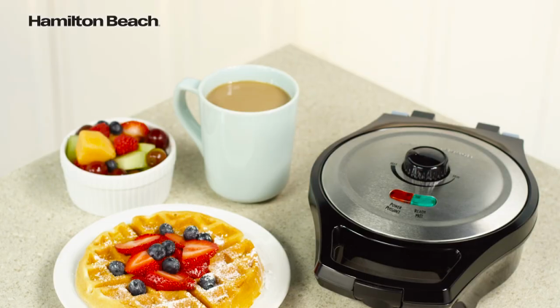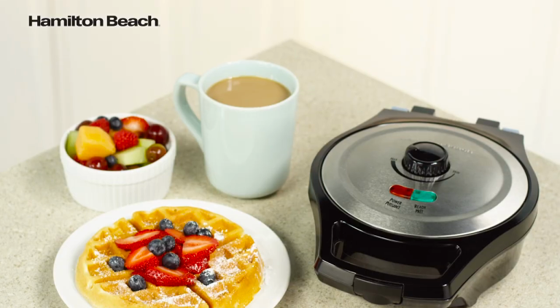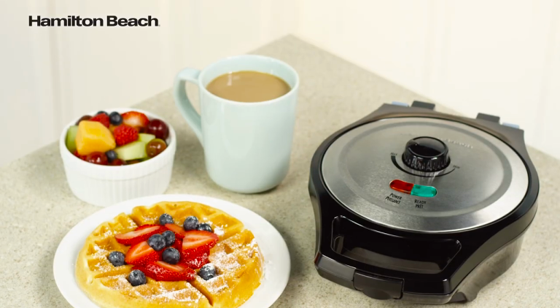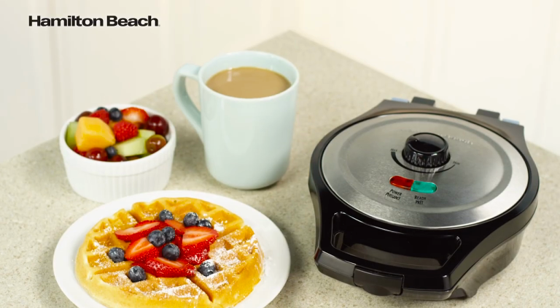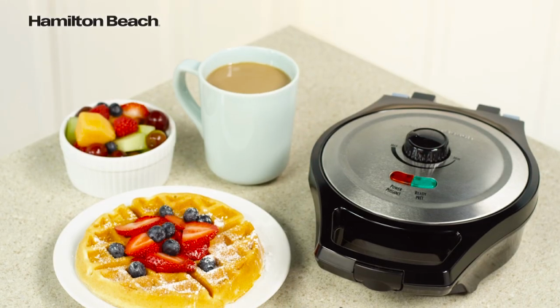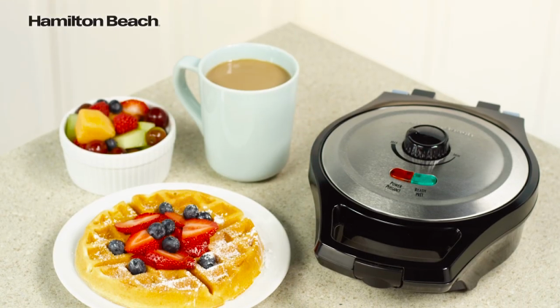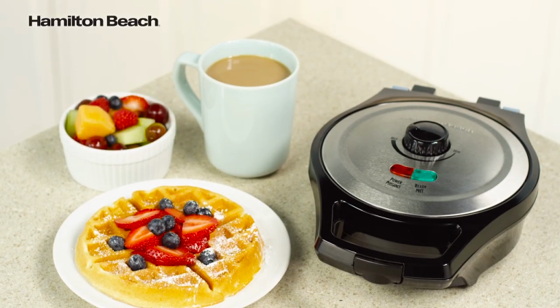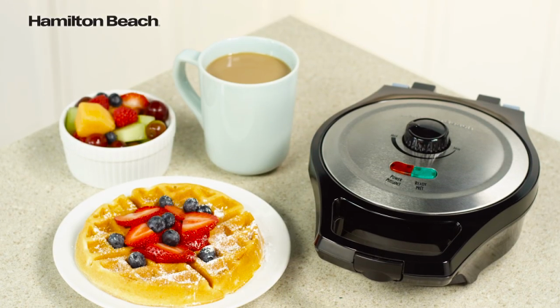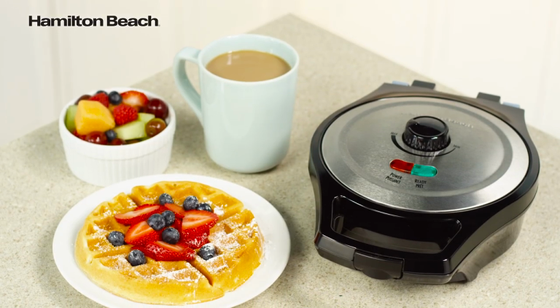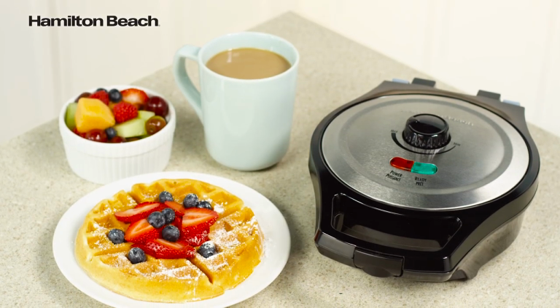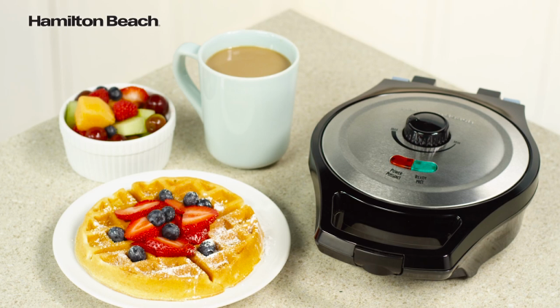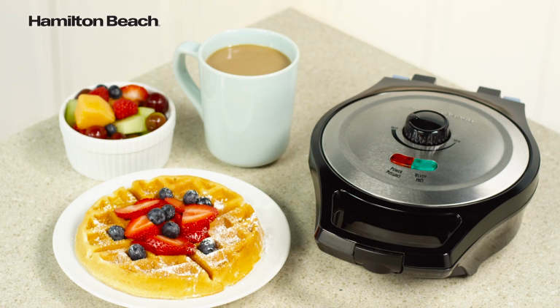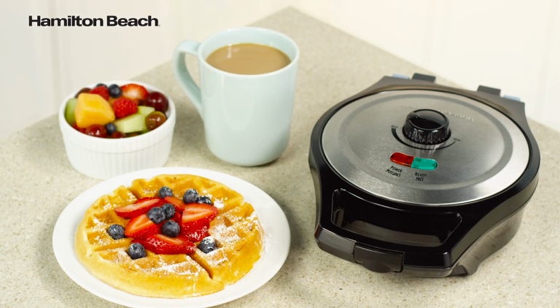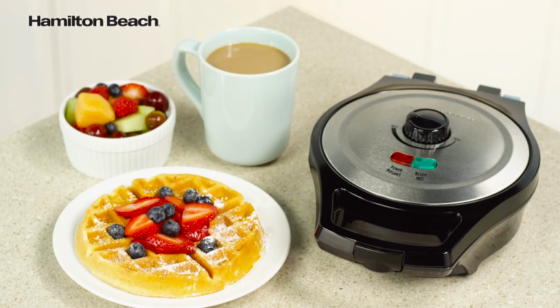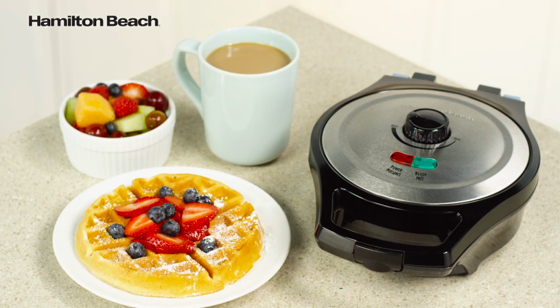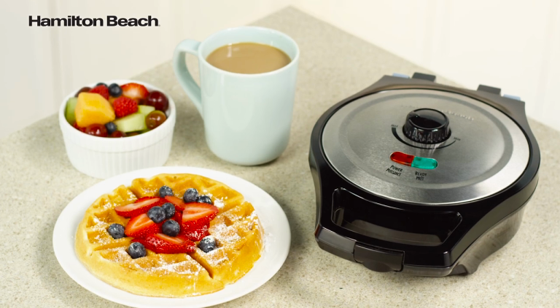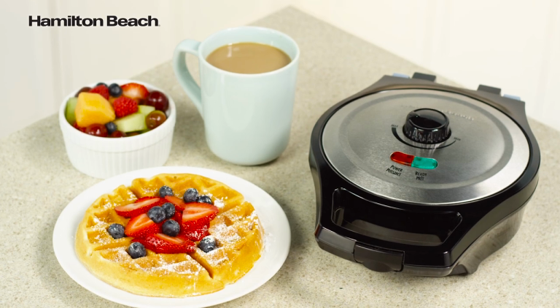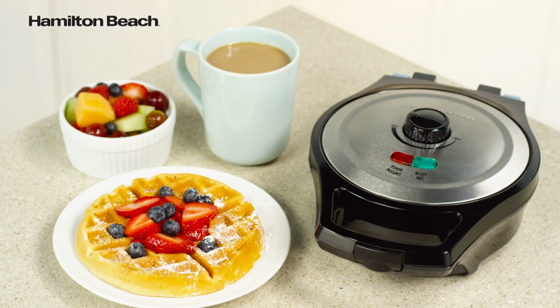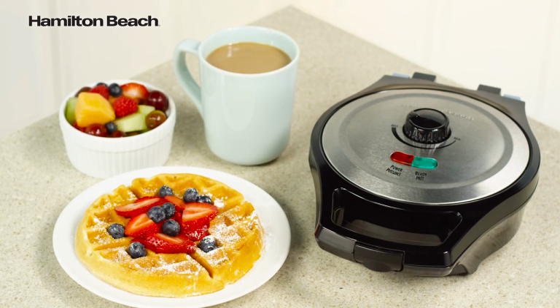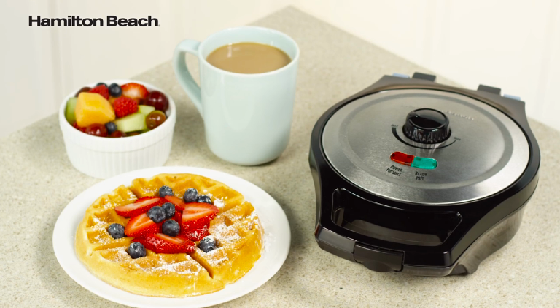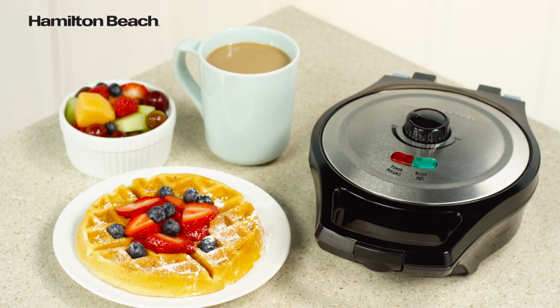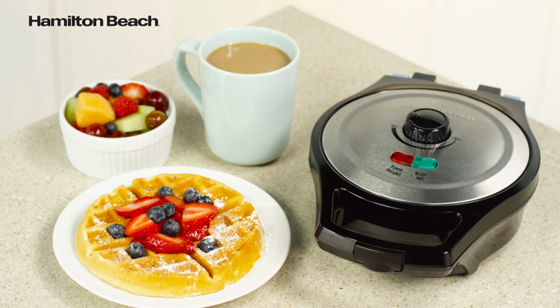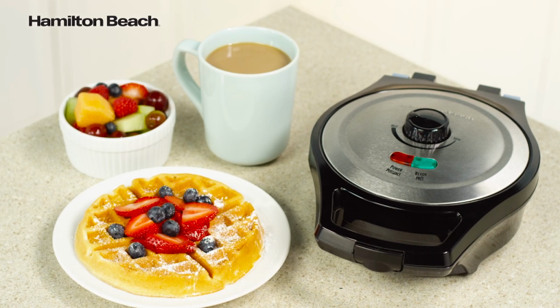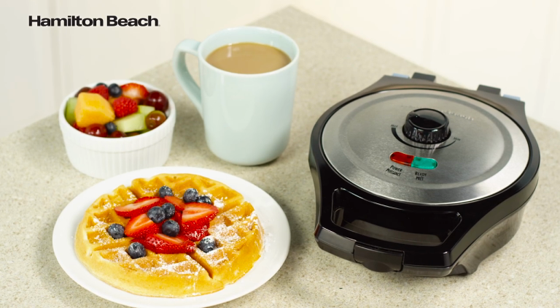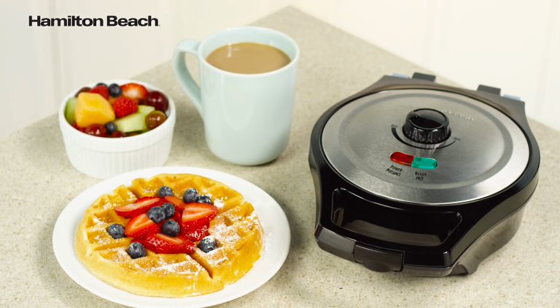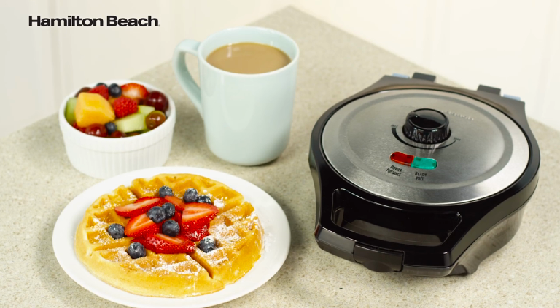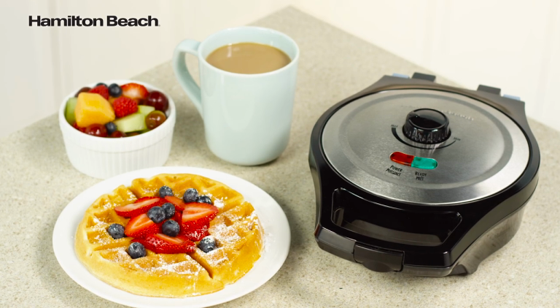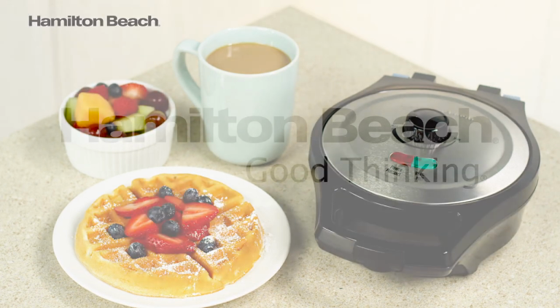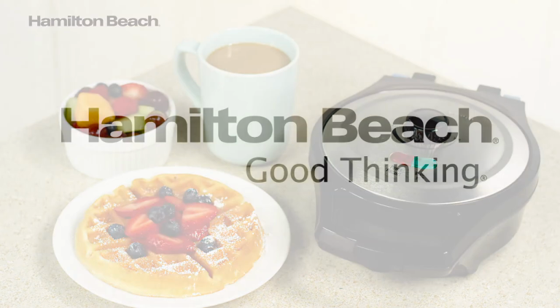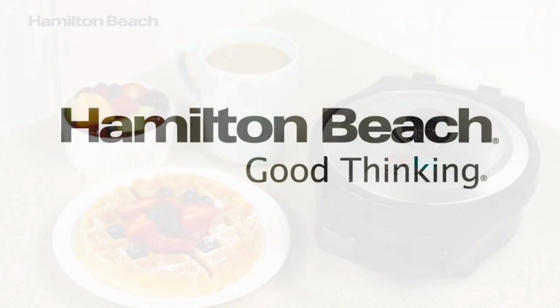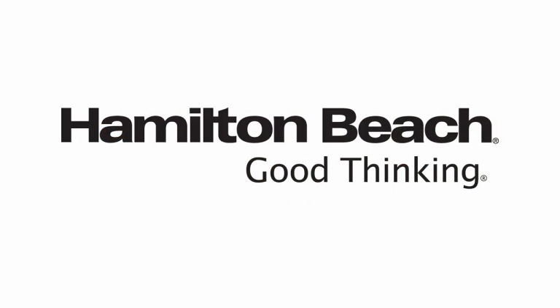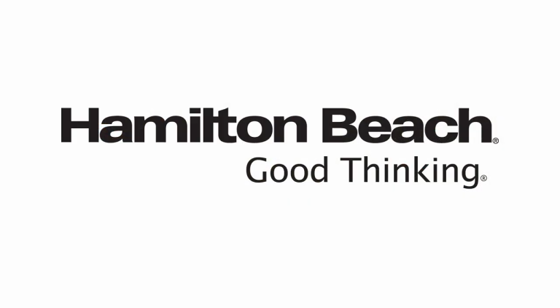You'll know when it's finished with the easy-to-read on-and-ready lights. Now that's good thinking!